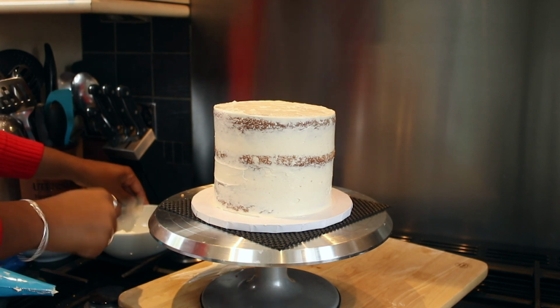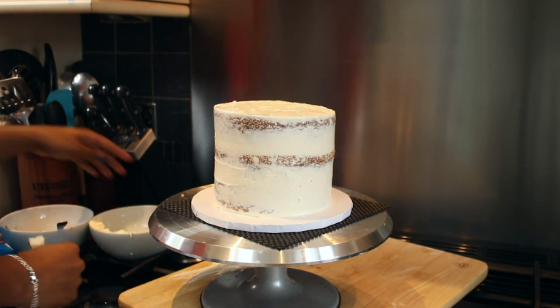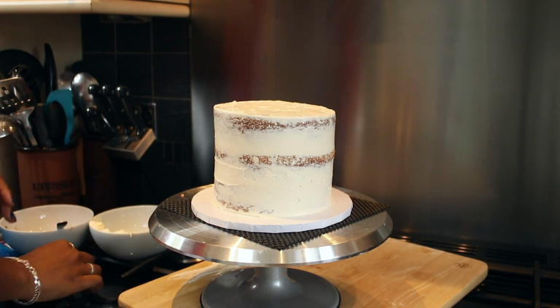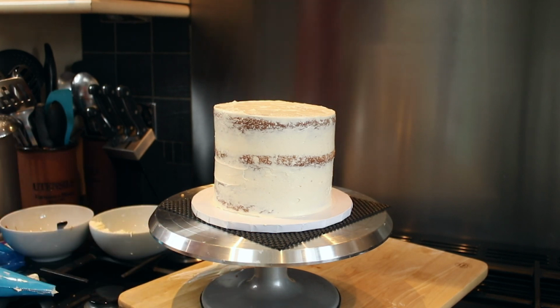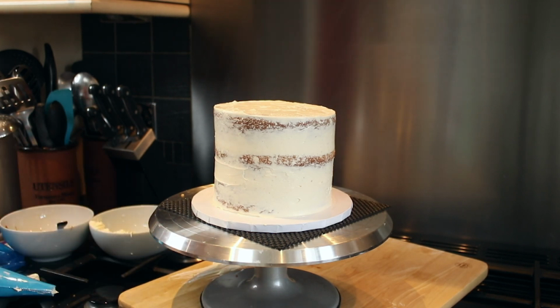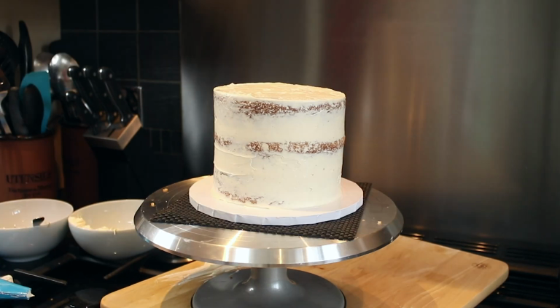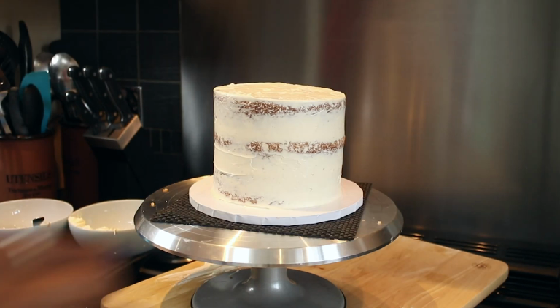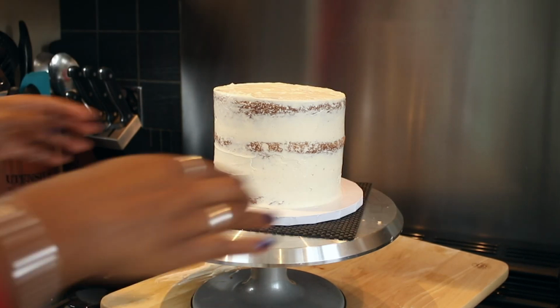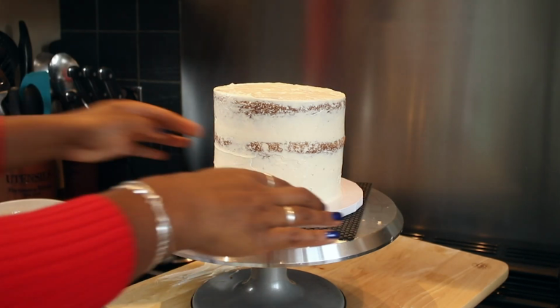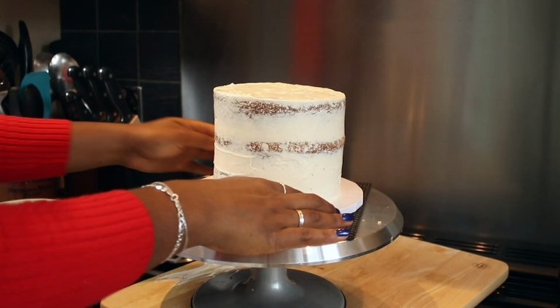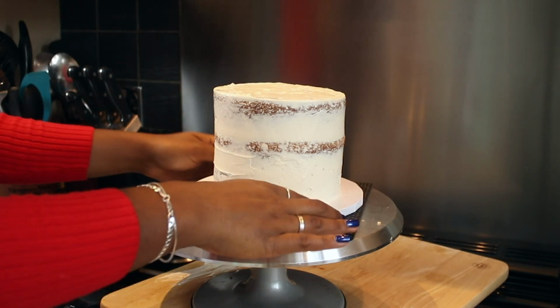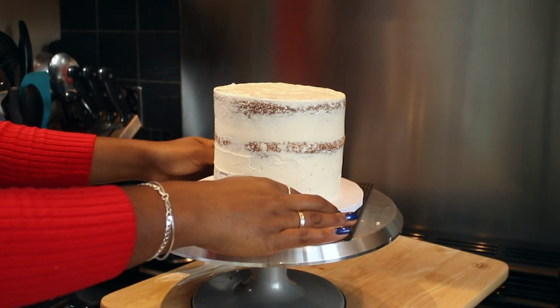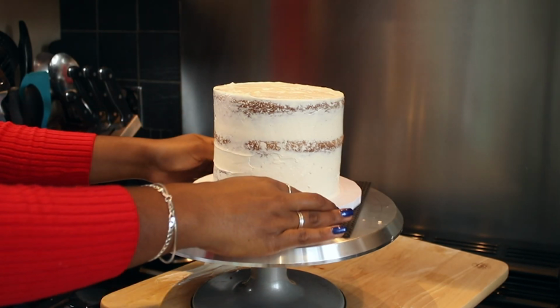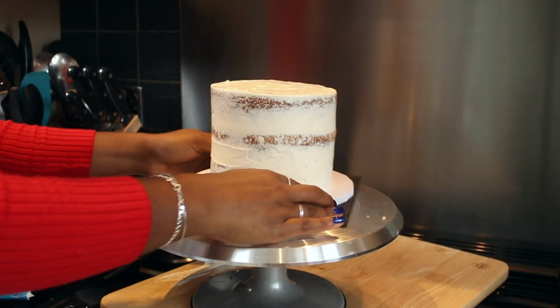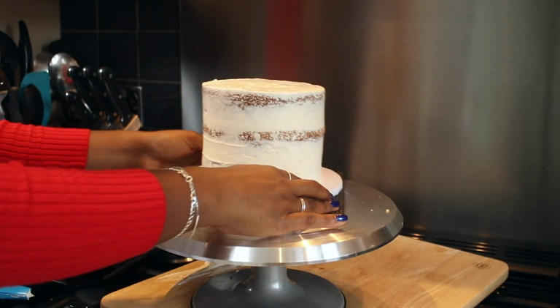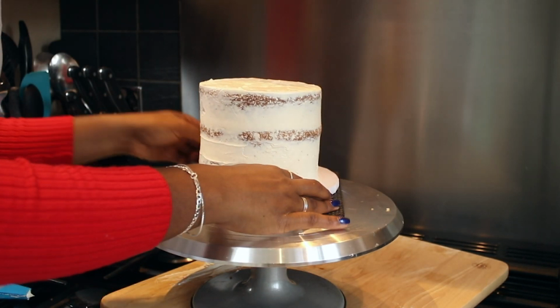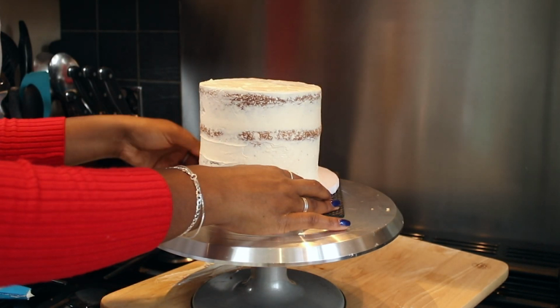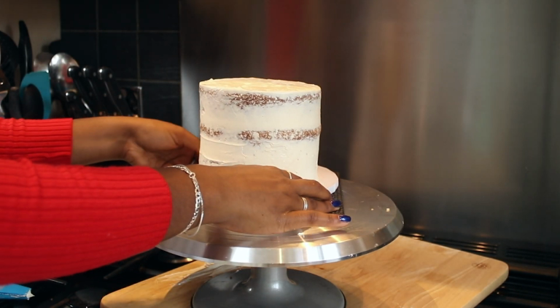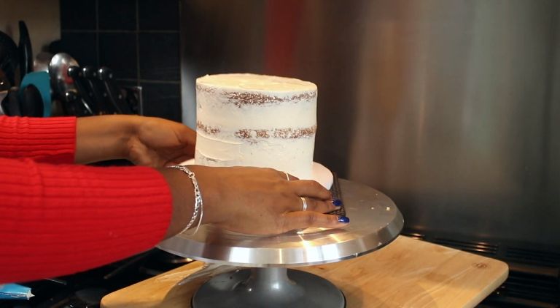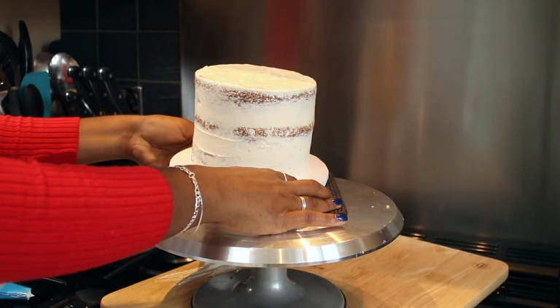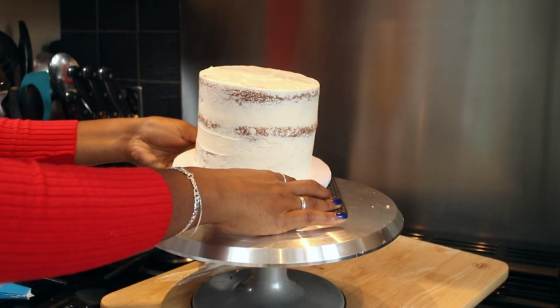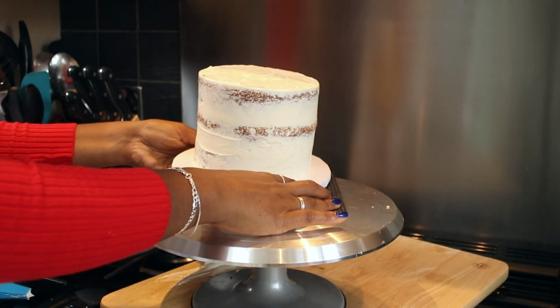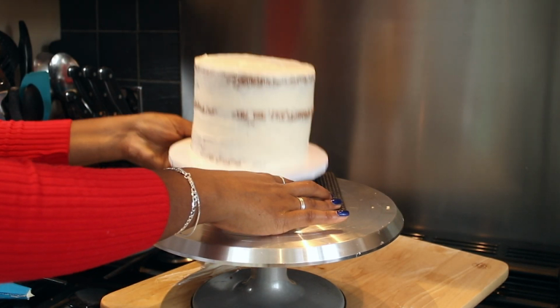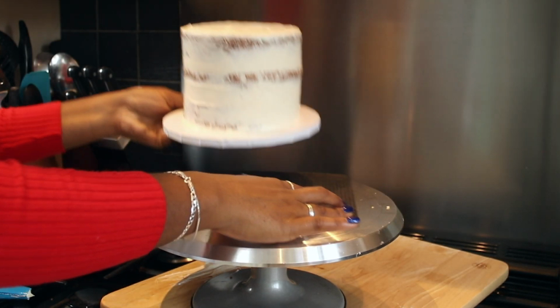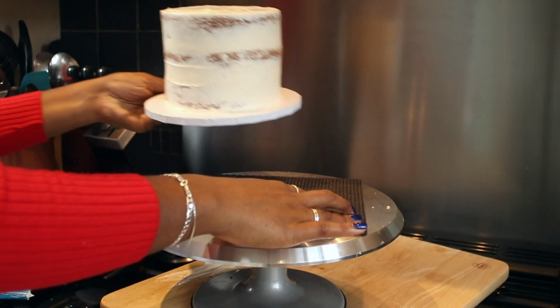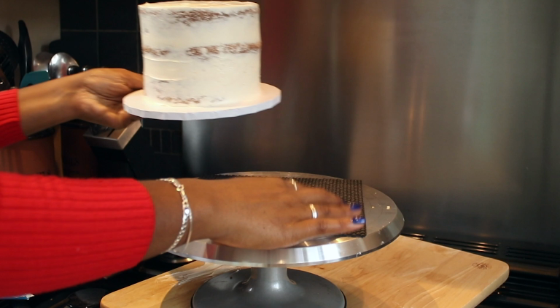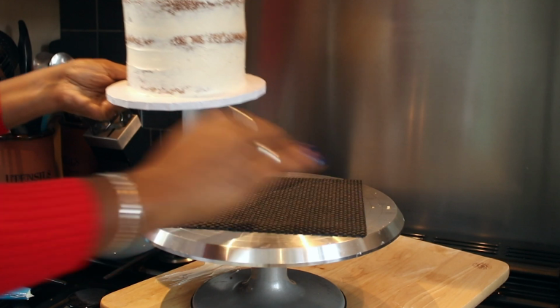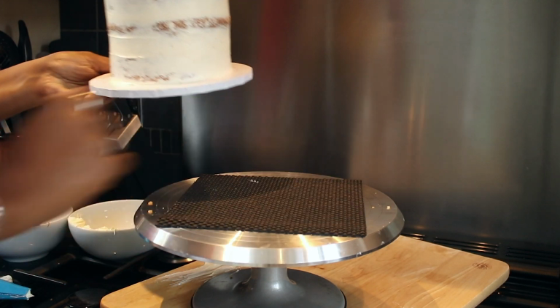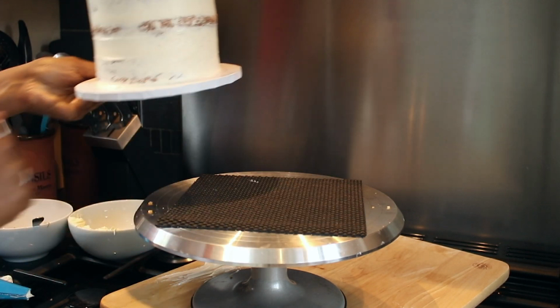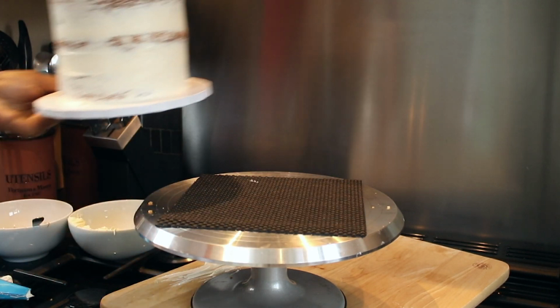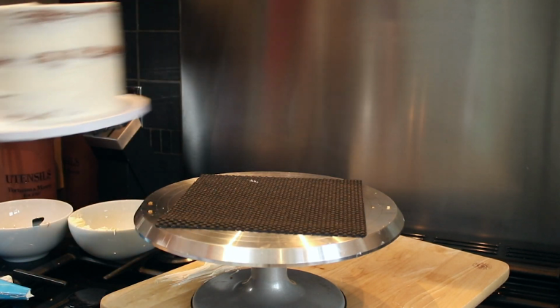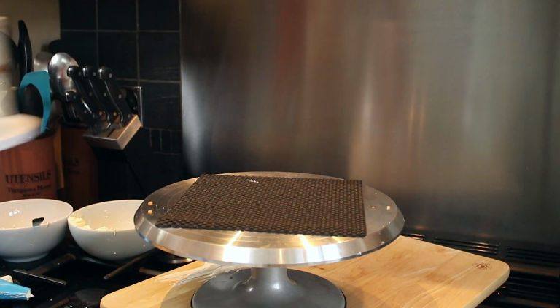Once you've completed your crumb coat, put the cake in the fridge or the freezer for around 10–15 minutes until it's completely firm to the touch.